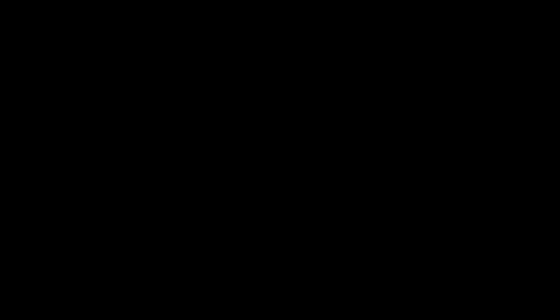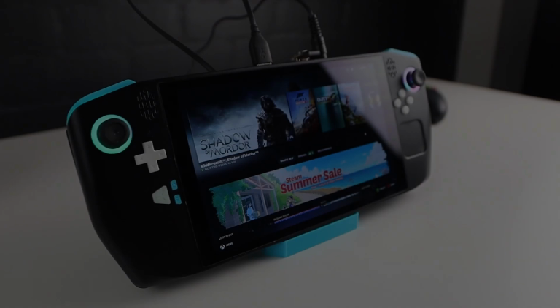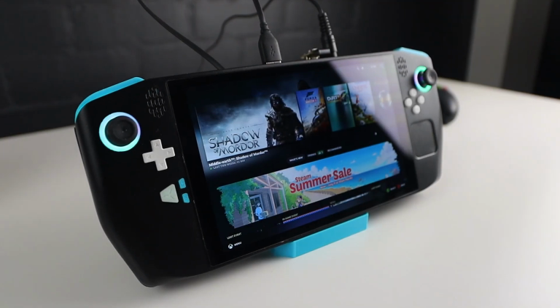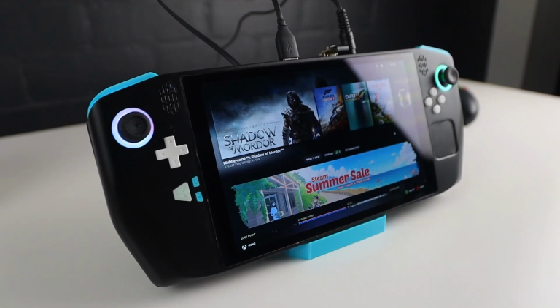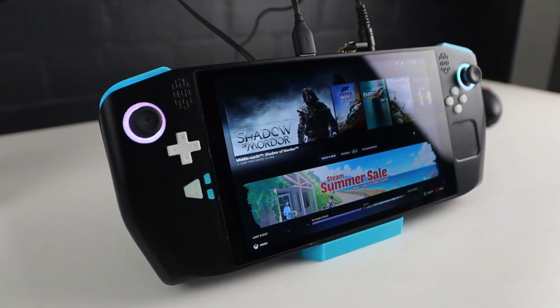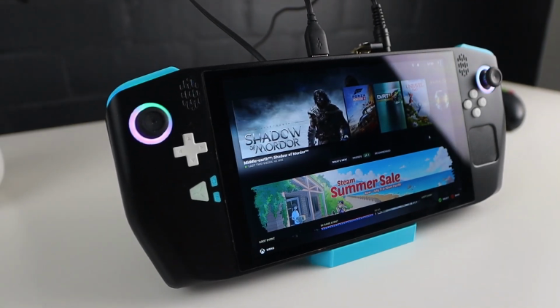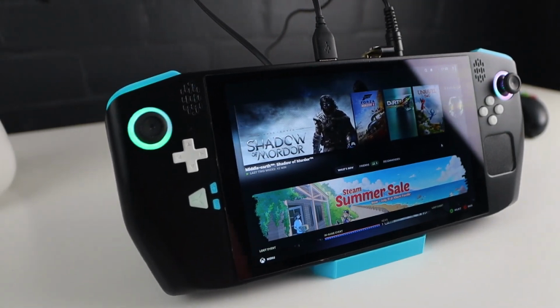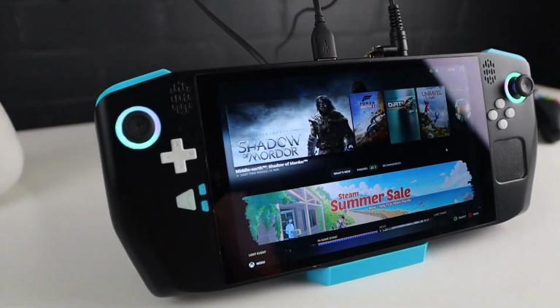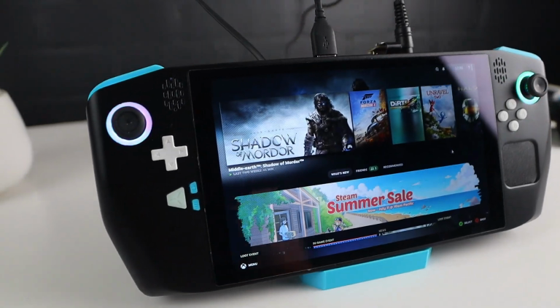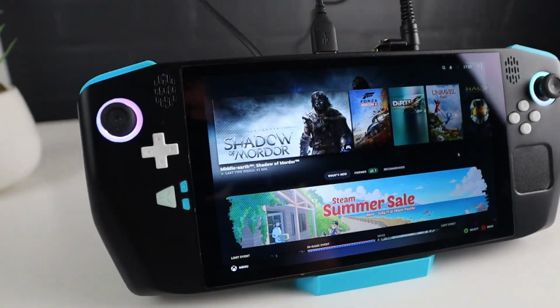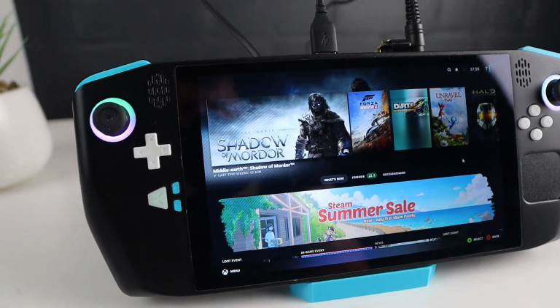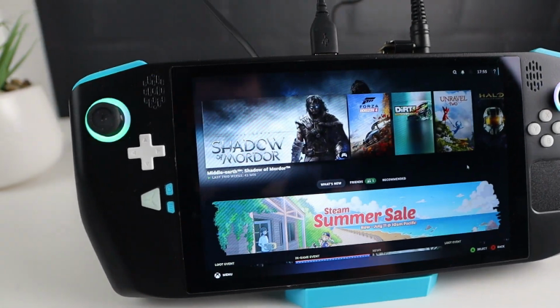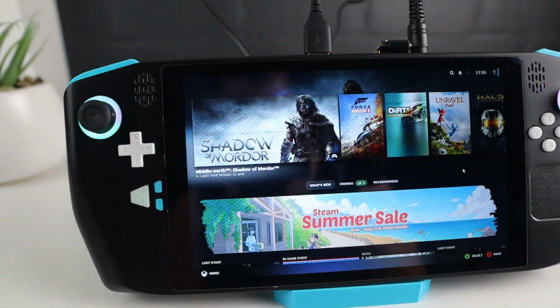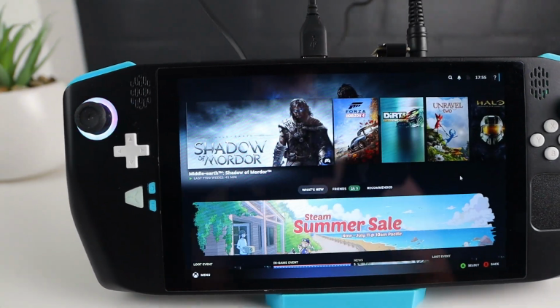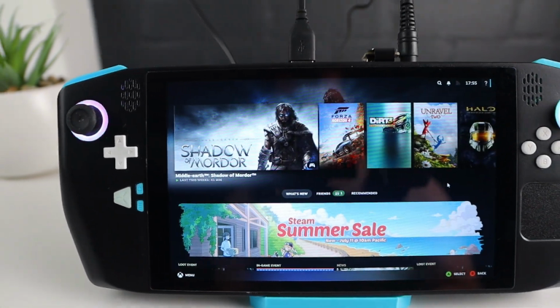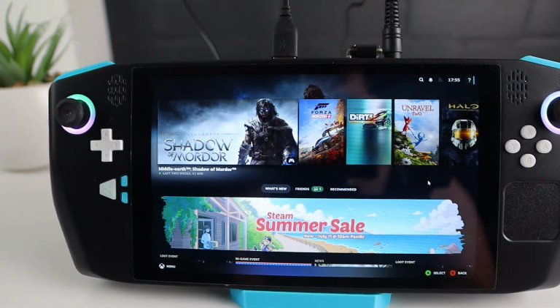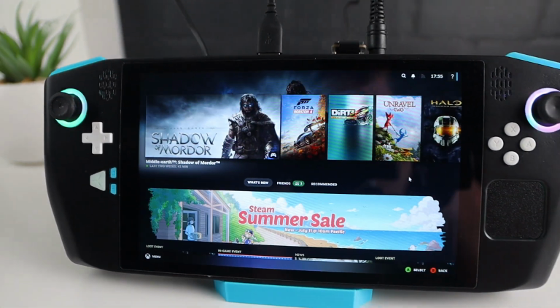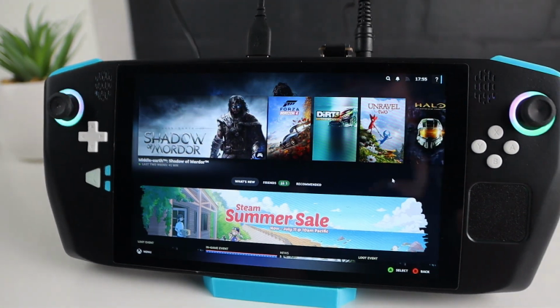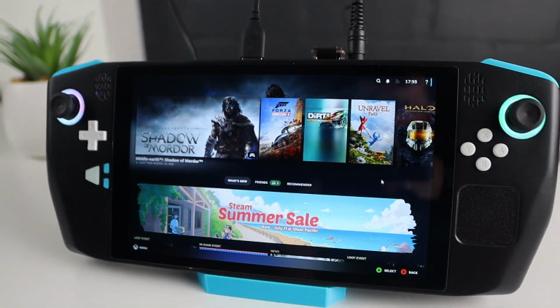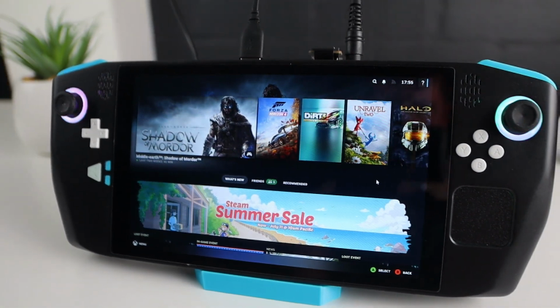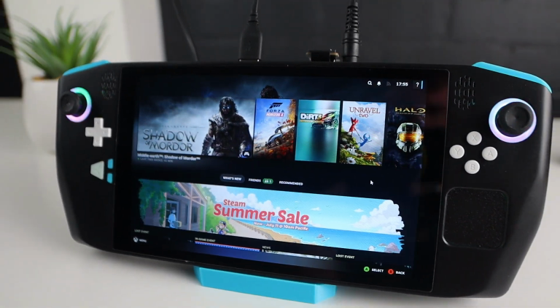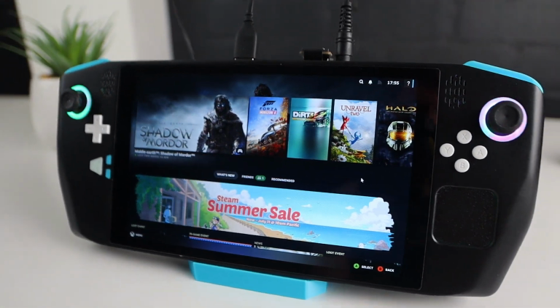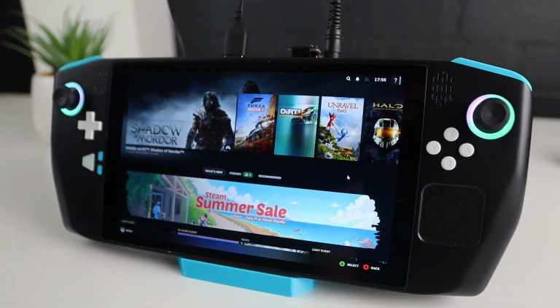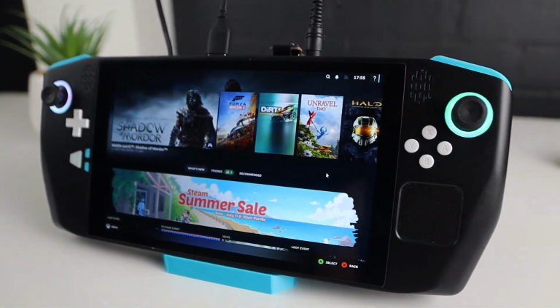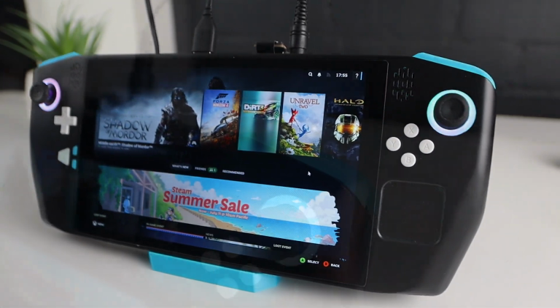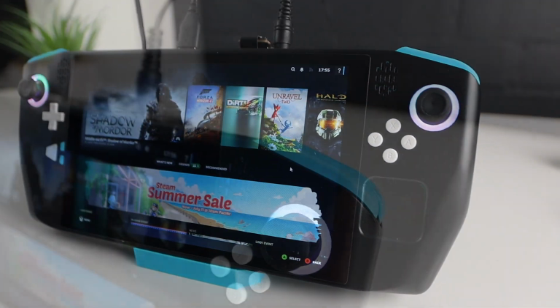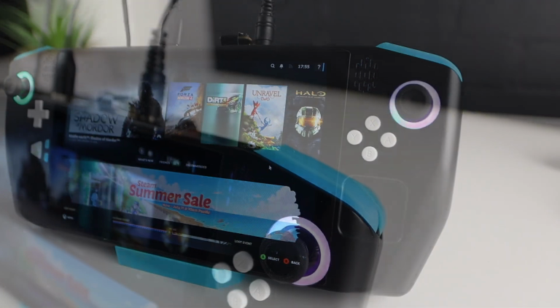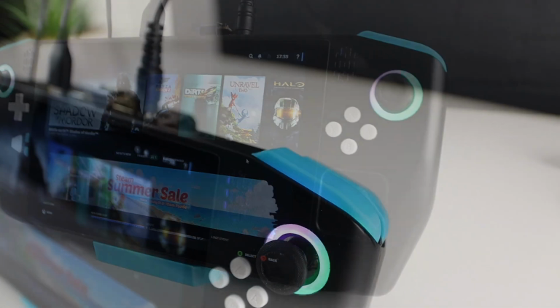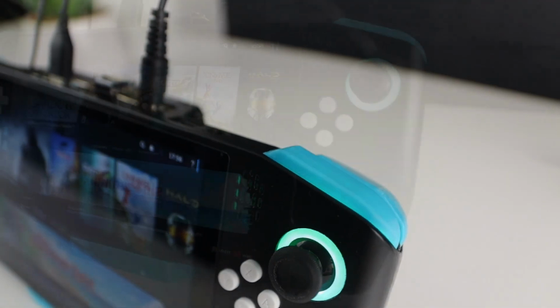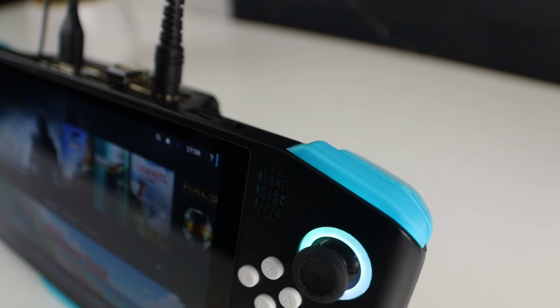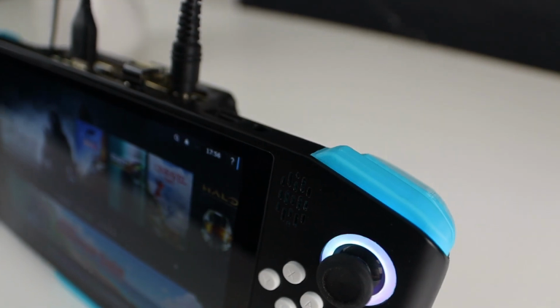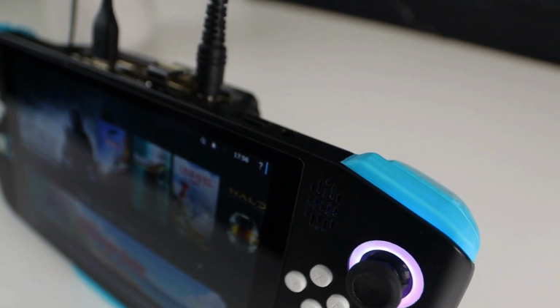This is the Zendeck. It's a handheld gaming PC that I've spent most of my spare time and brain power designing and building this year.